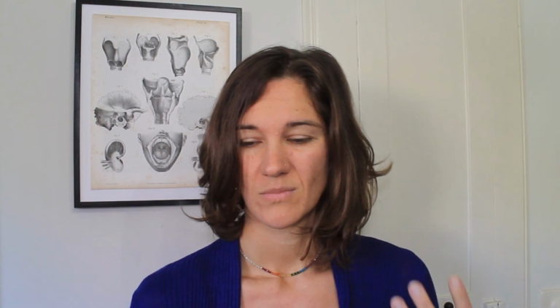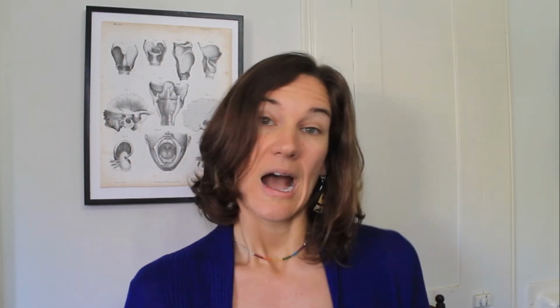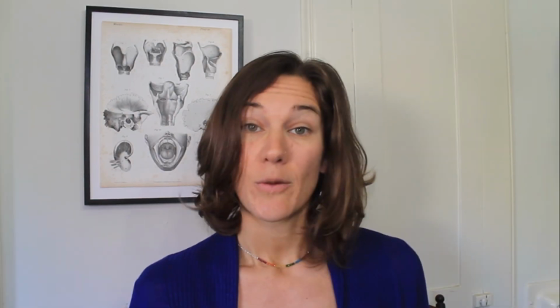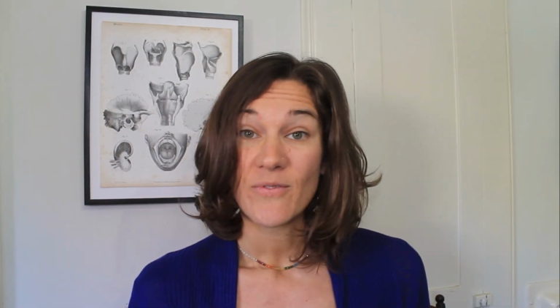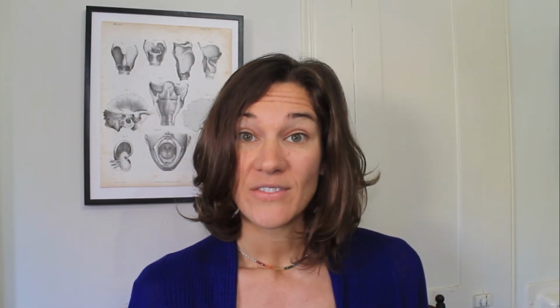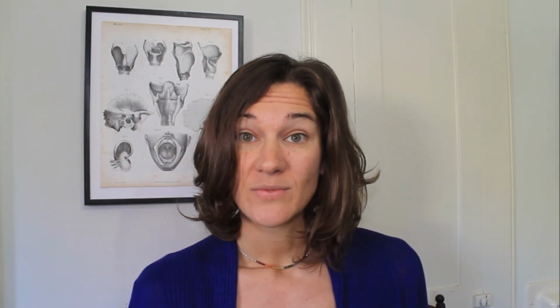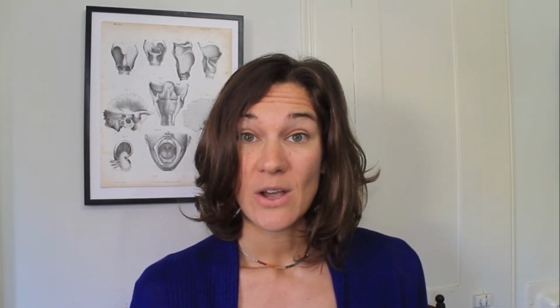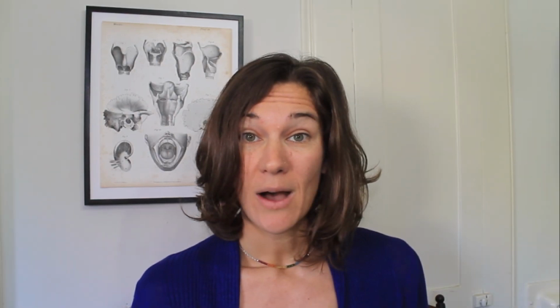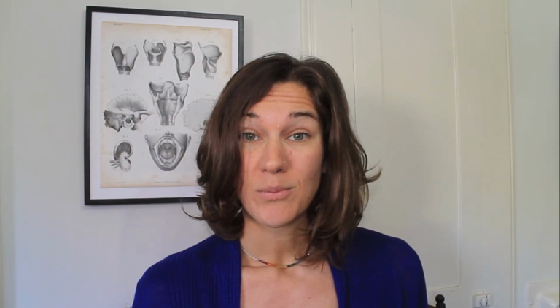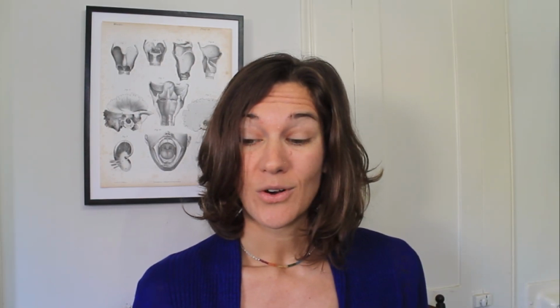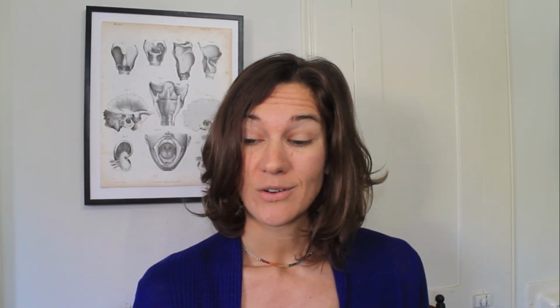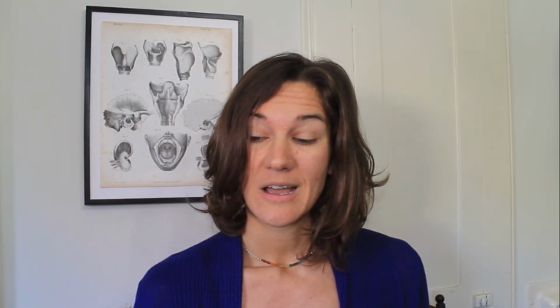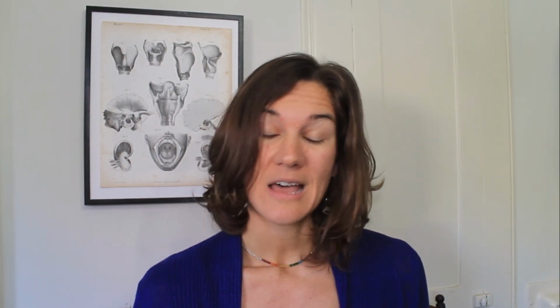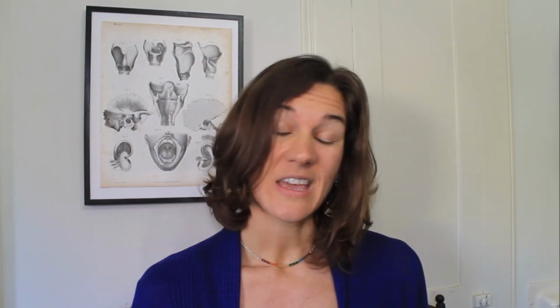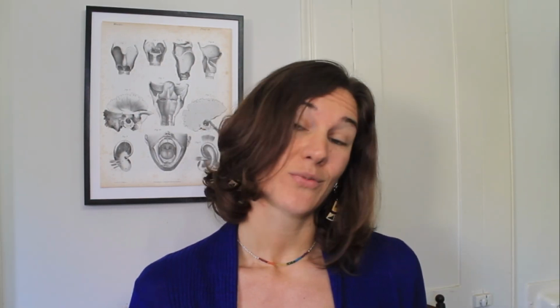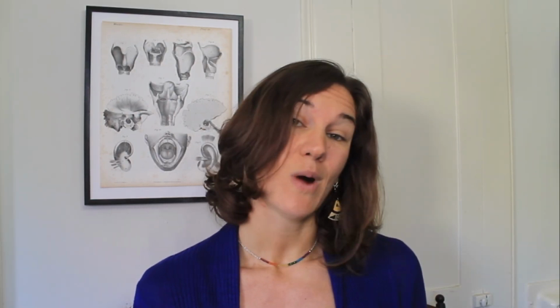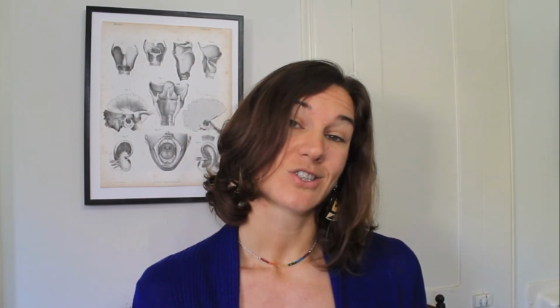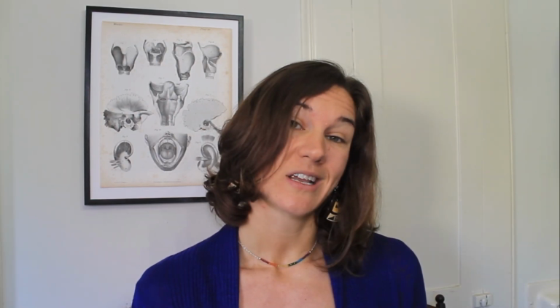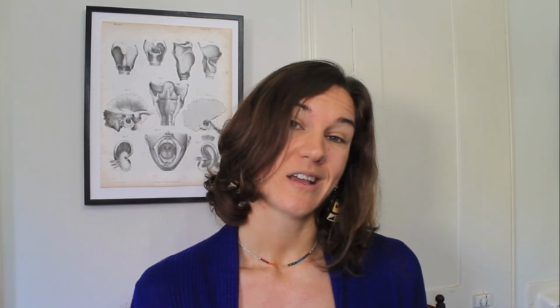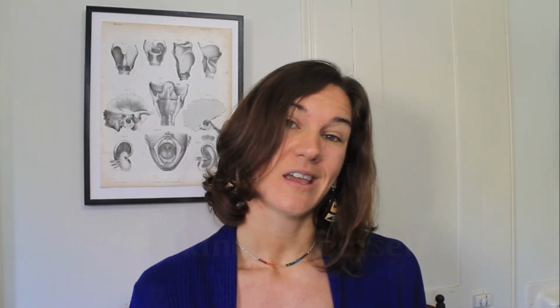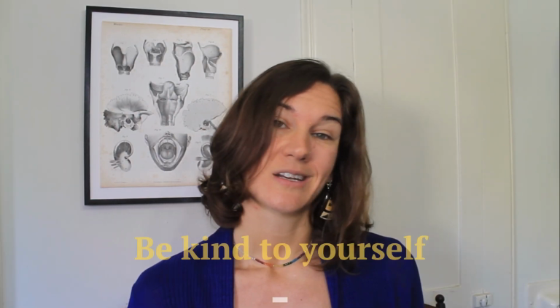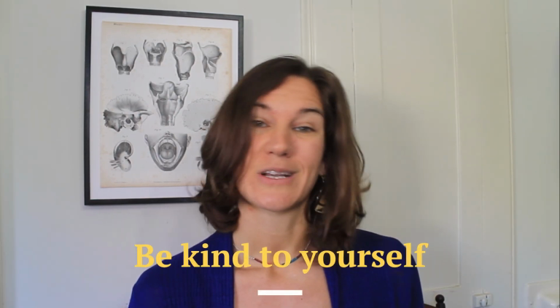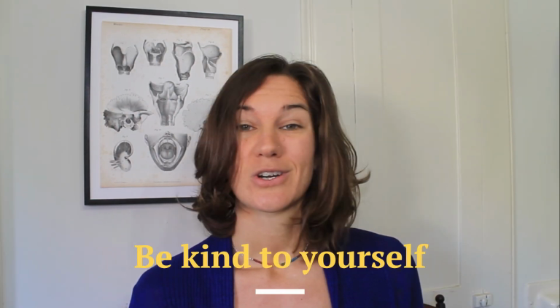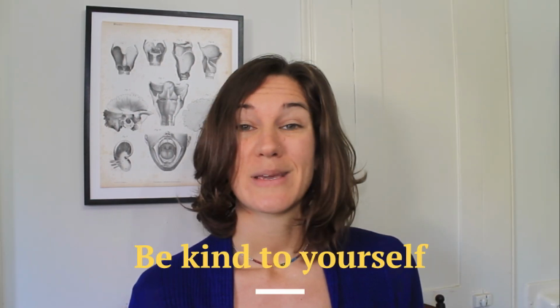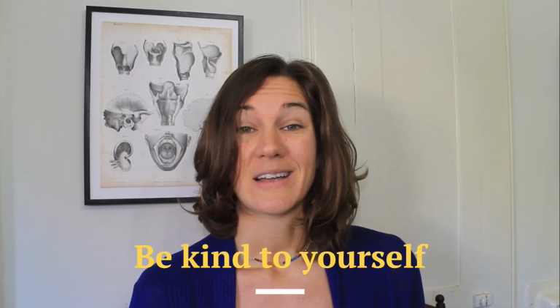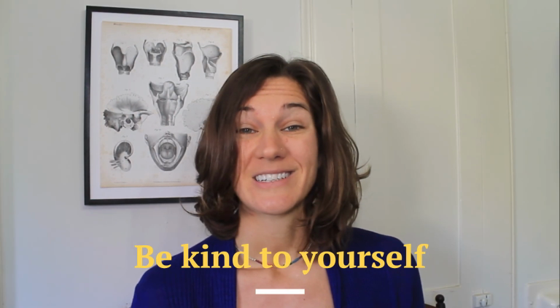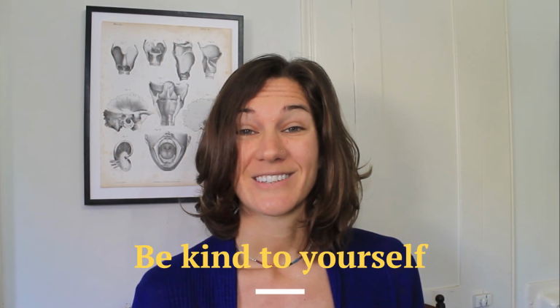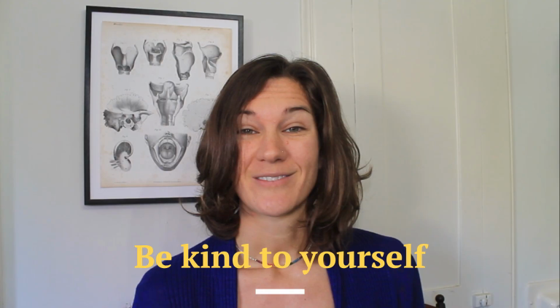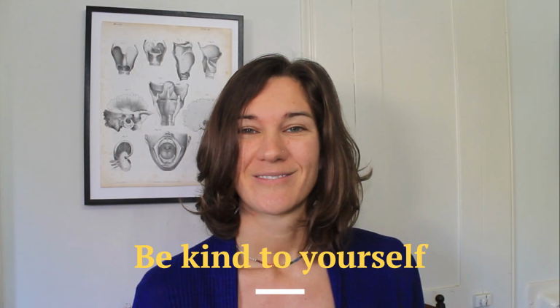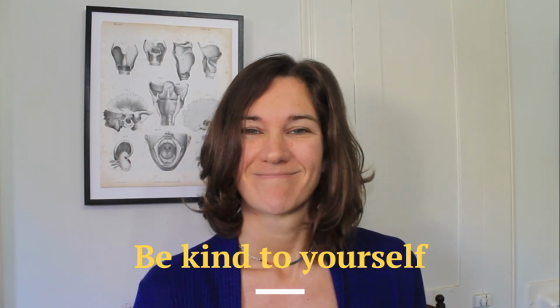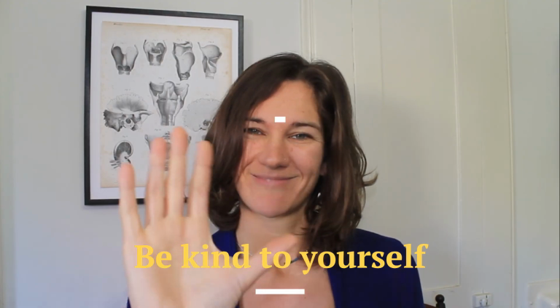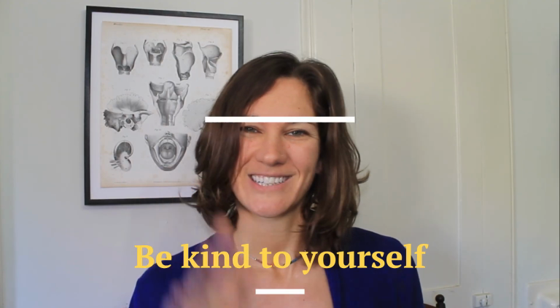I hope you found this video helpful. Thanks for watching and make sure to be kind to yourself. Cheers!